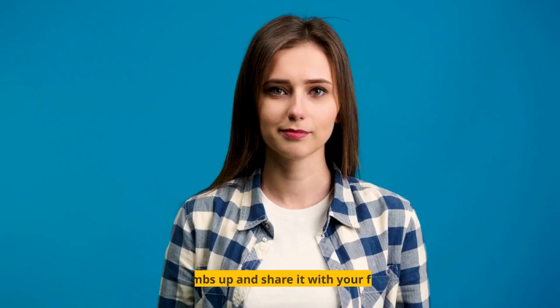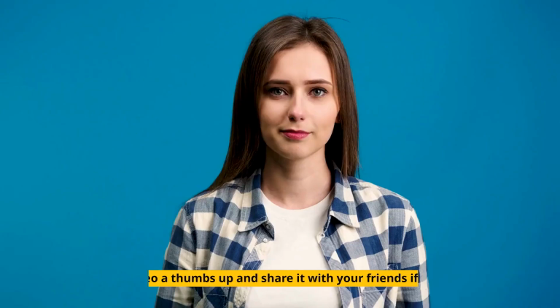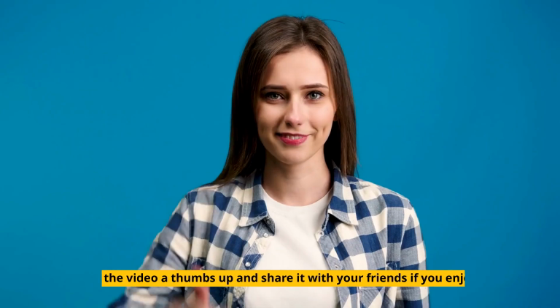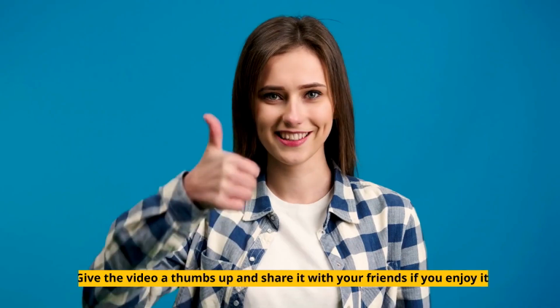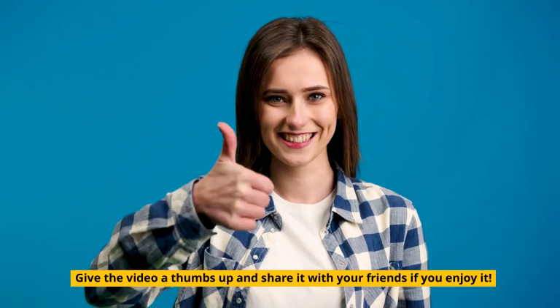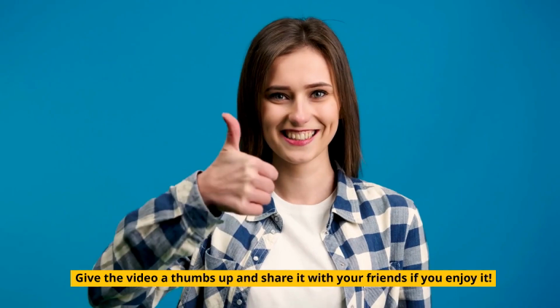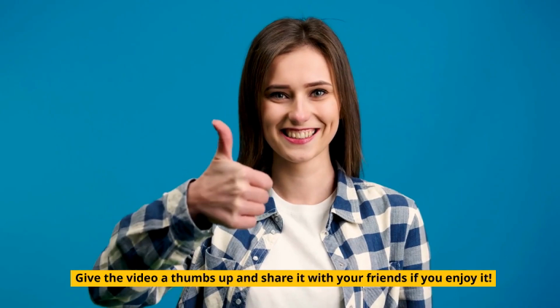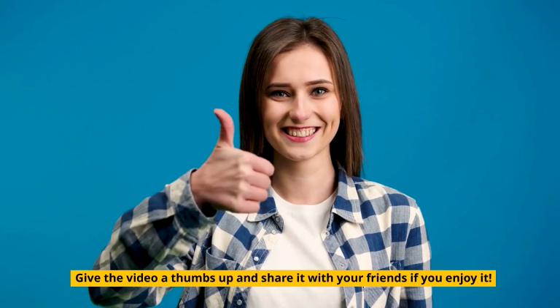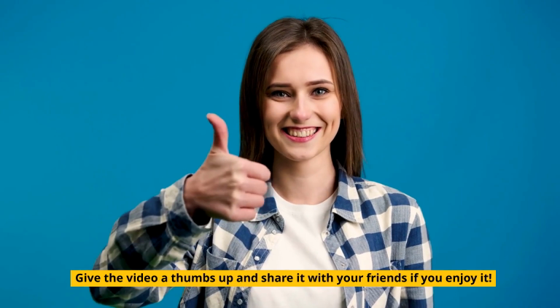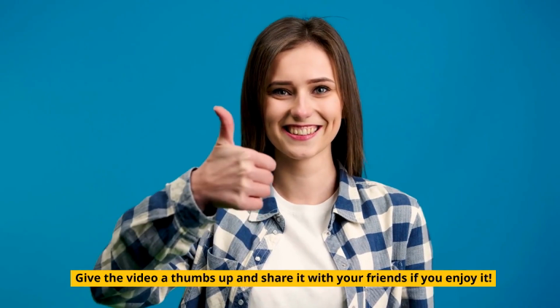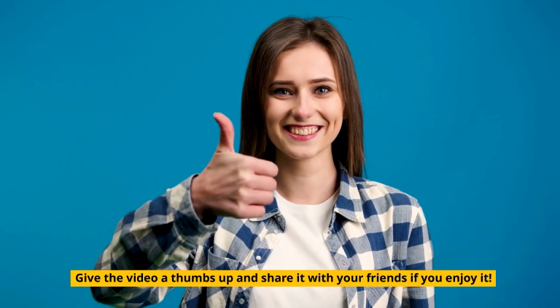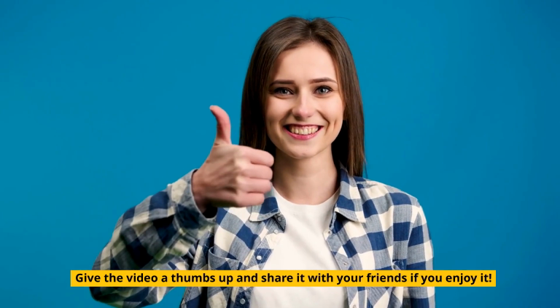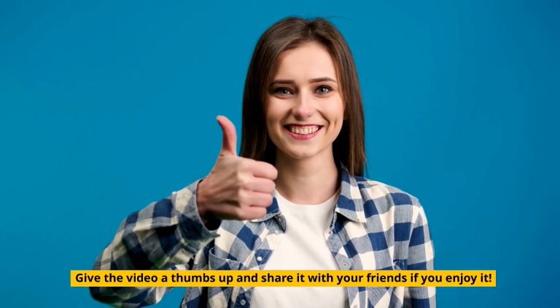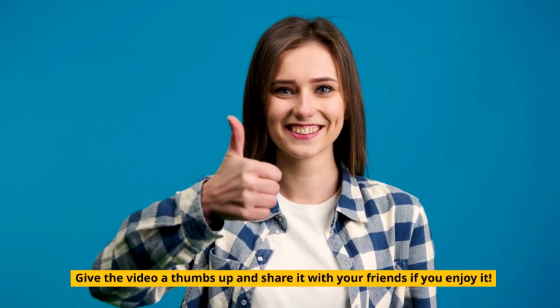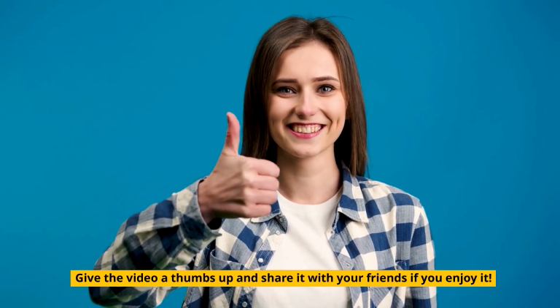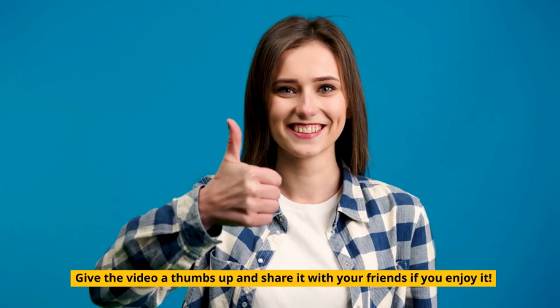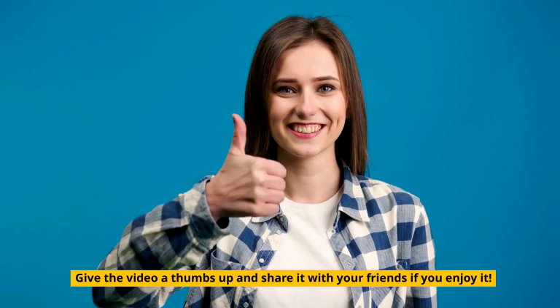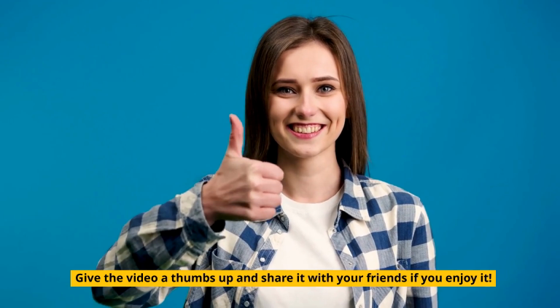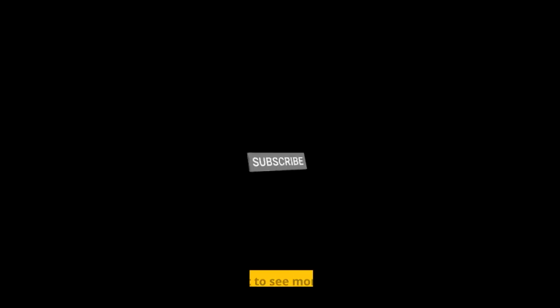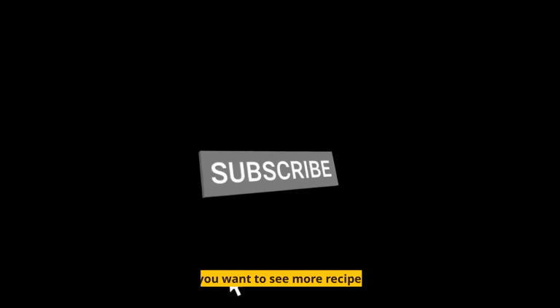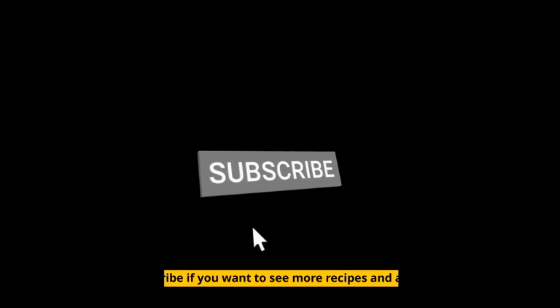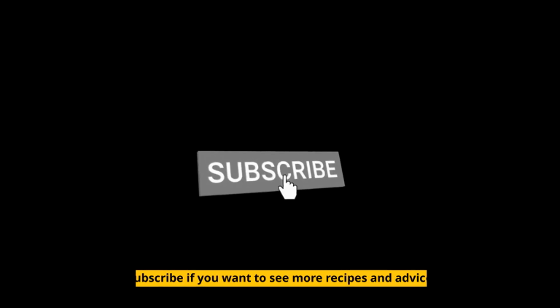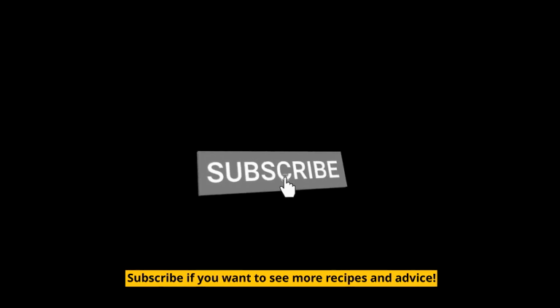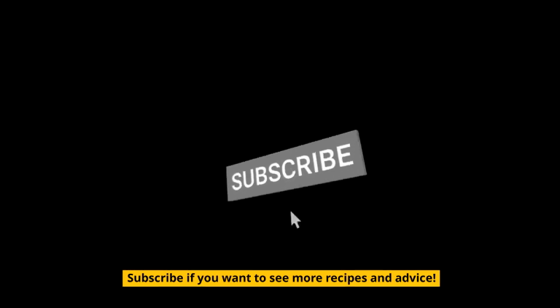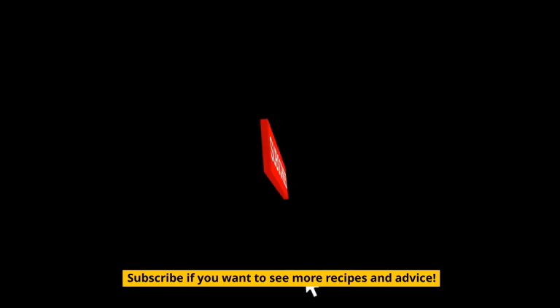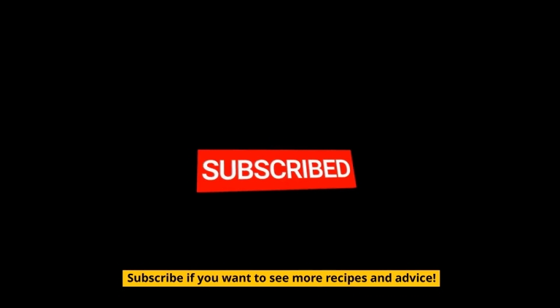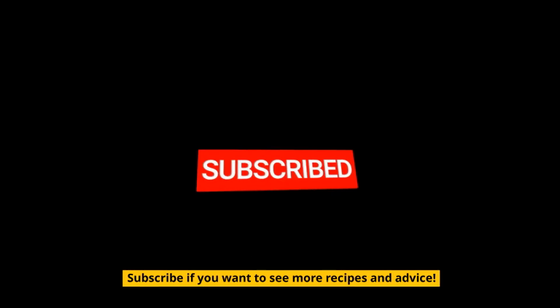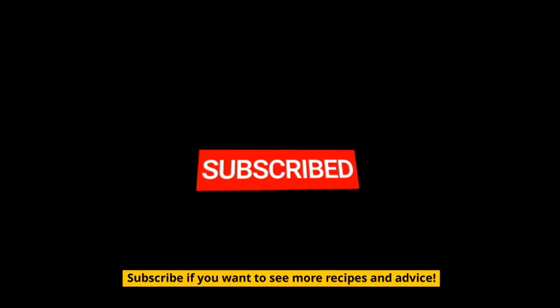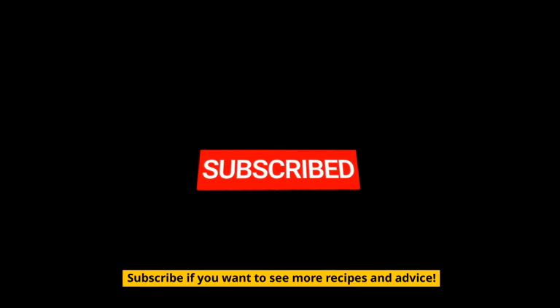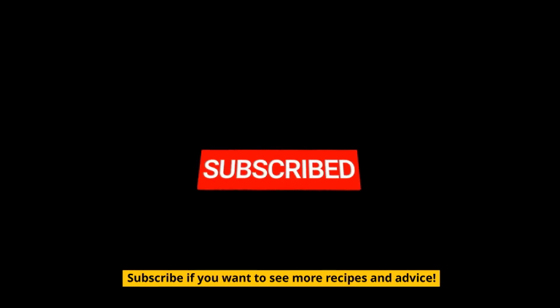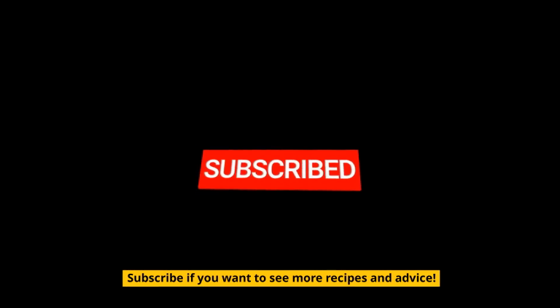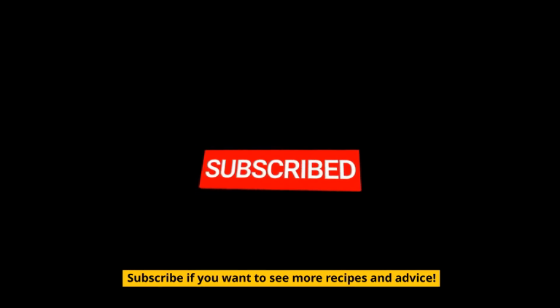Give the video a thumbs up and share it with your friends if you enjoy it. Subscribe if you want to see more recipes and advice.